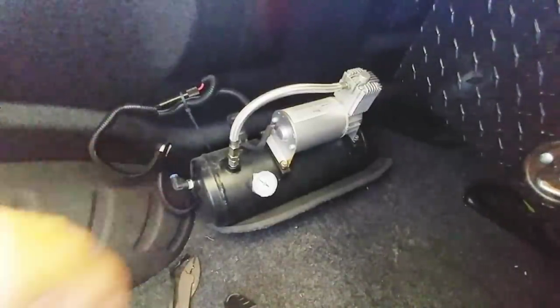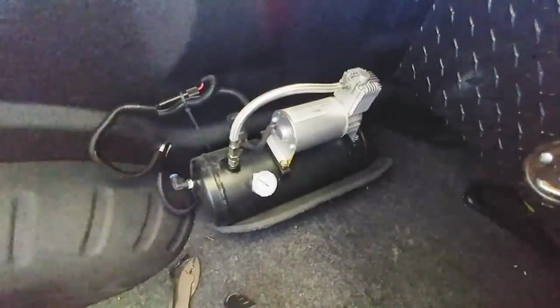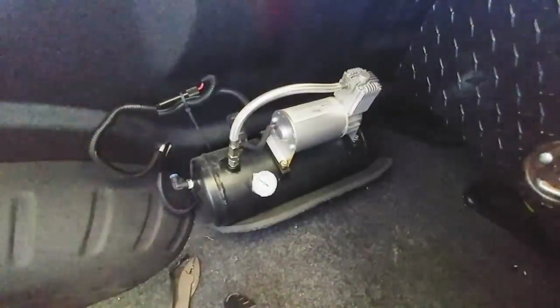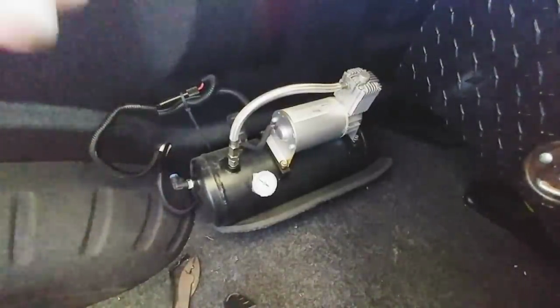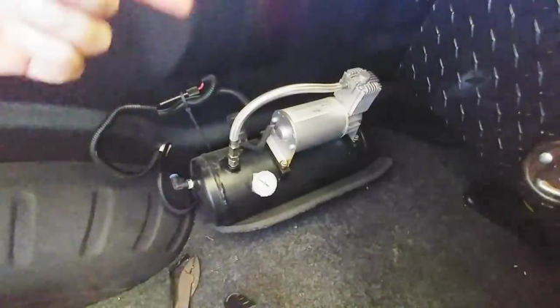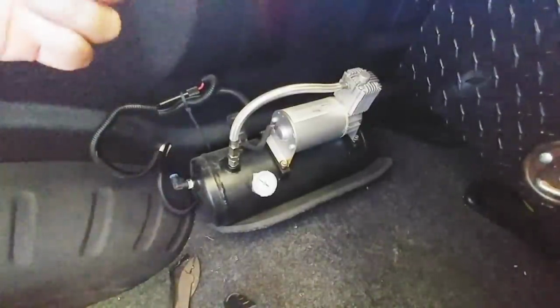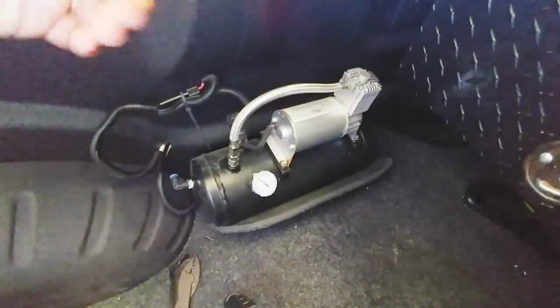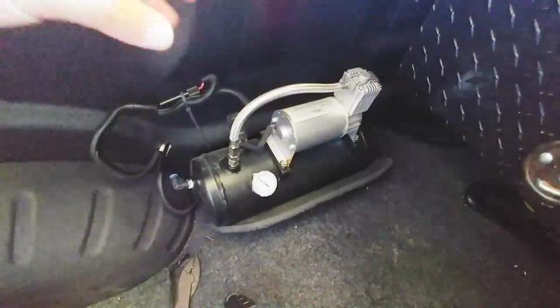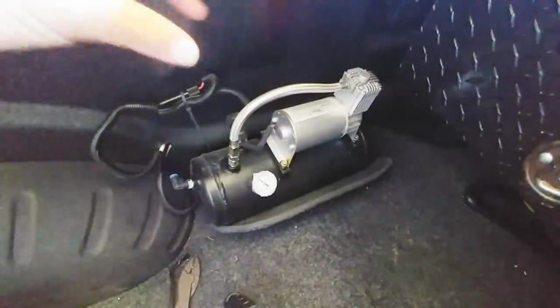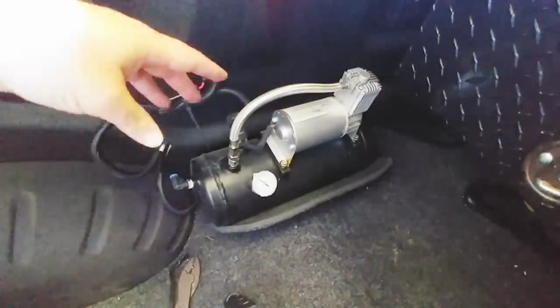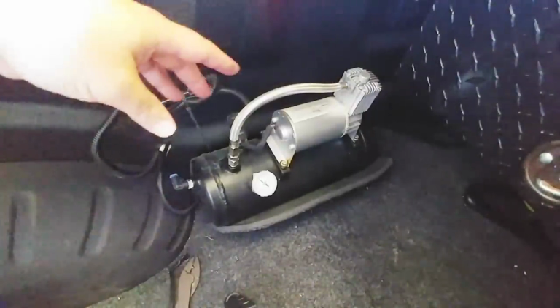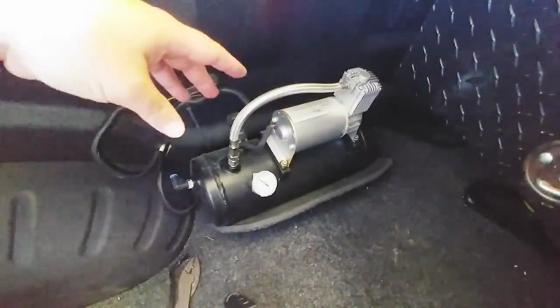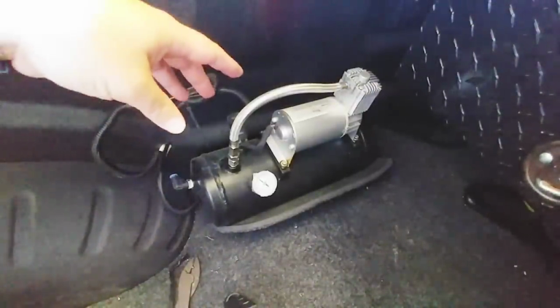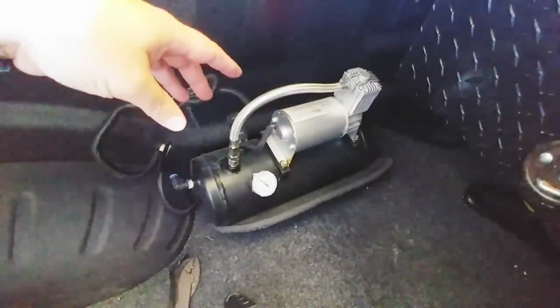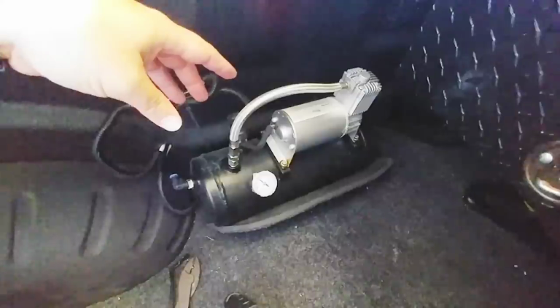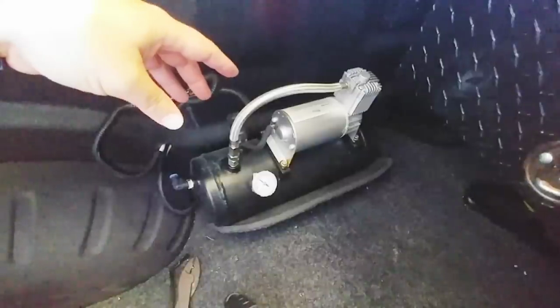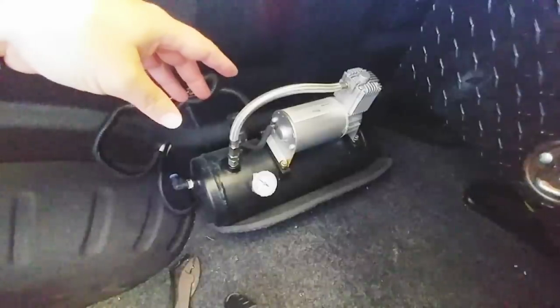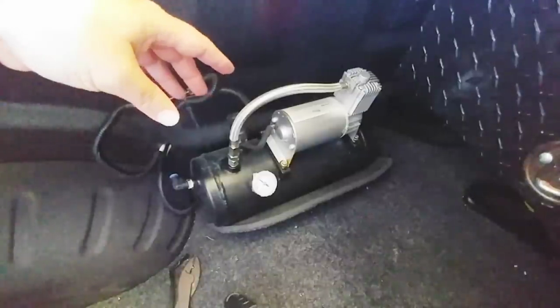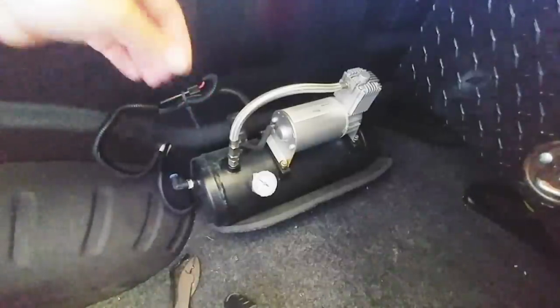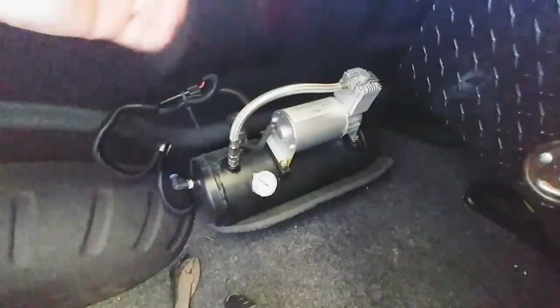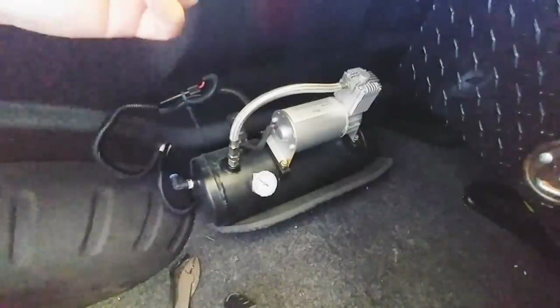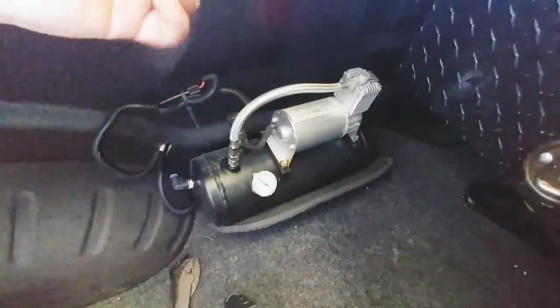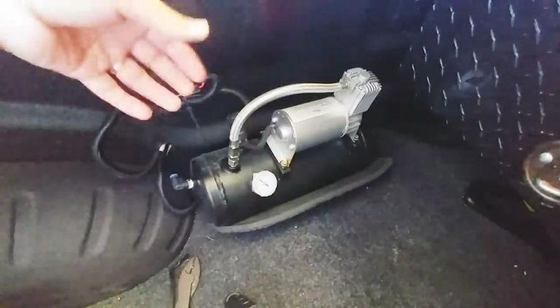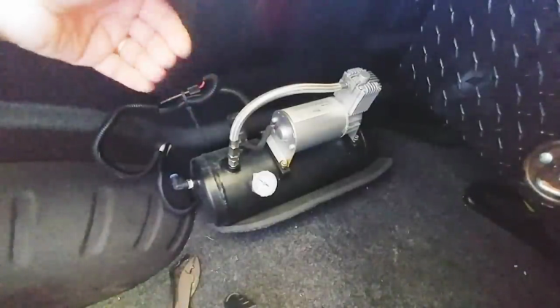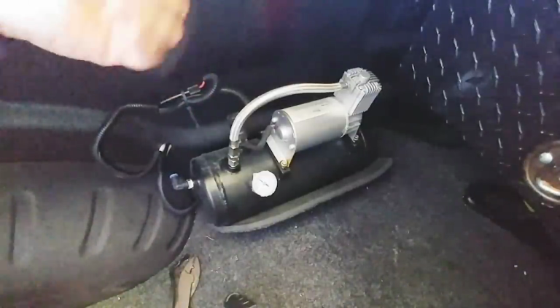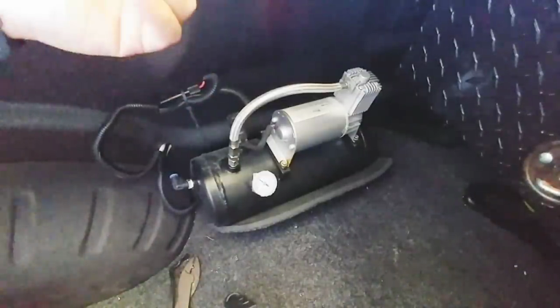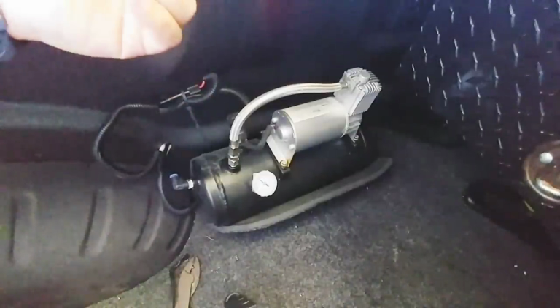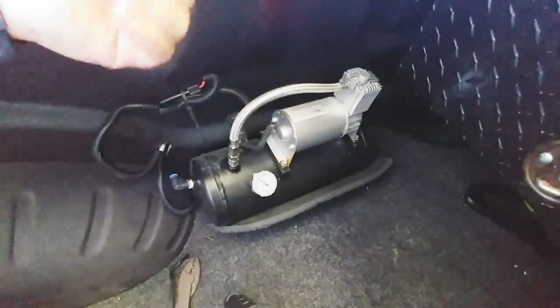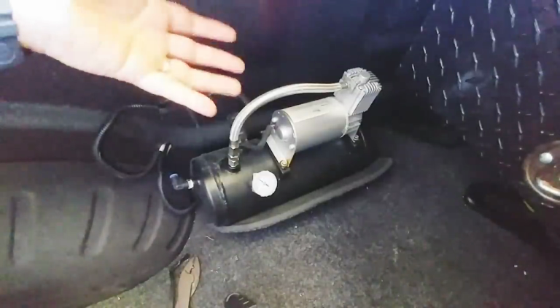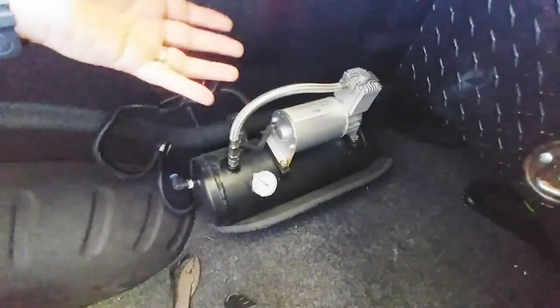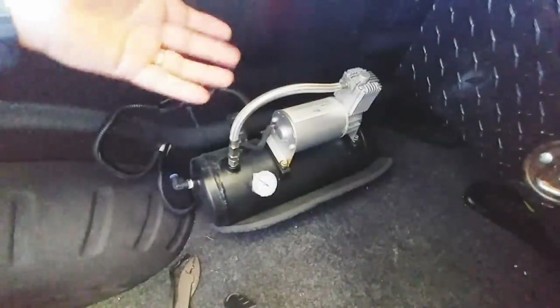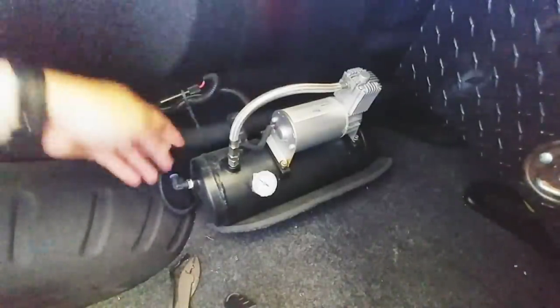If I were to start the vehicle now — because this is connected to my number one upfitter, which is on — the pump would try to fill up. And there is nothing connected to it to fill up. So I am going to cut my zip ties.